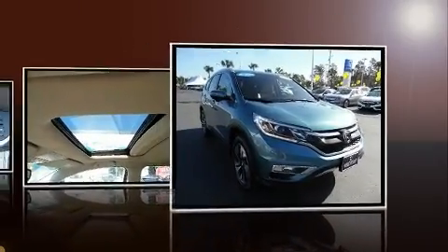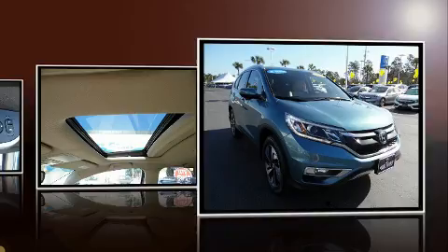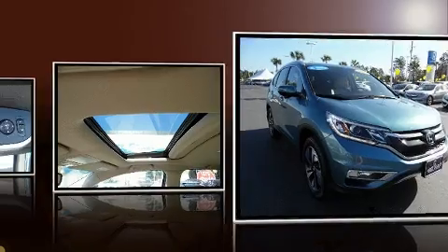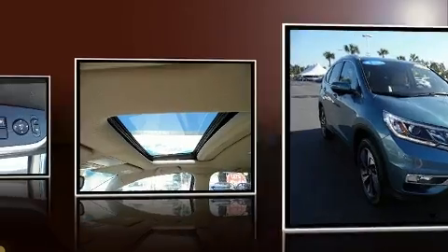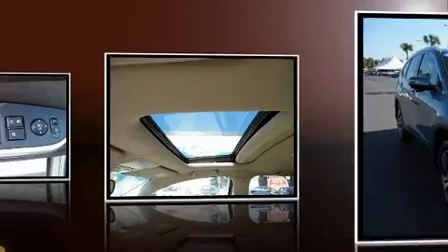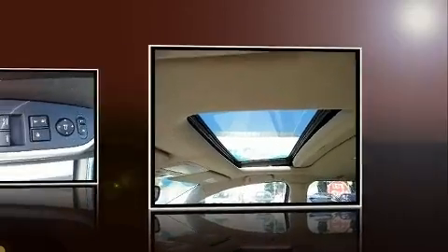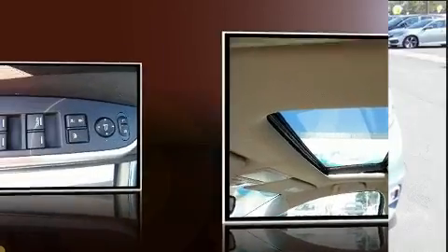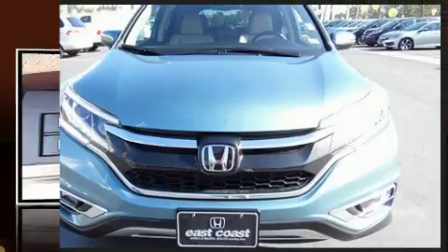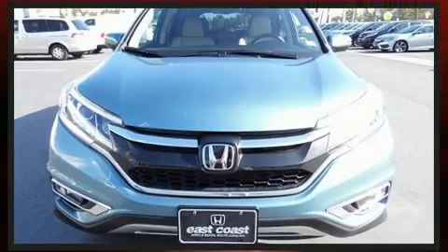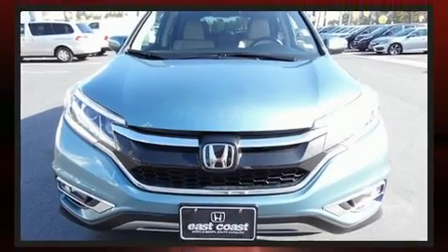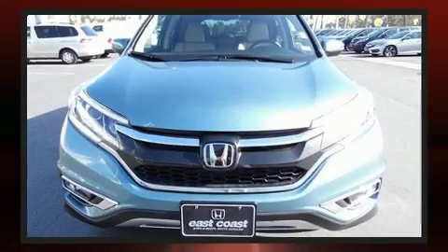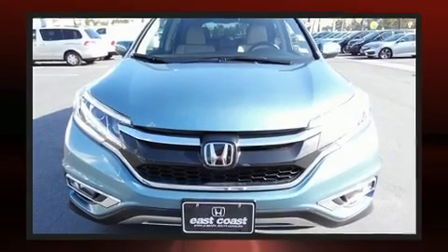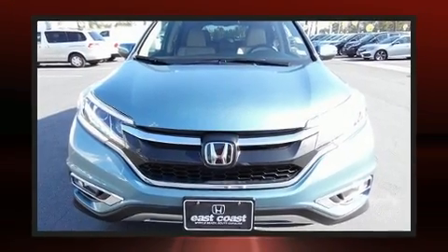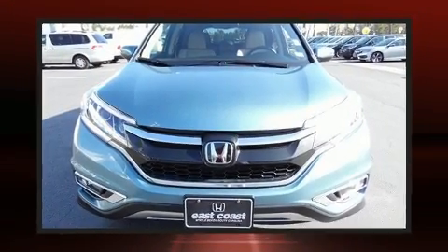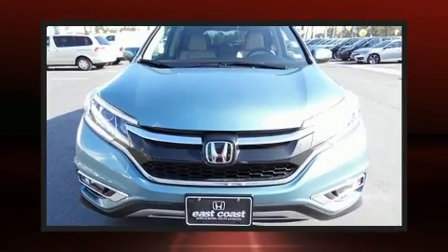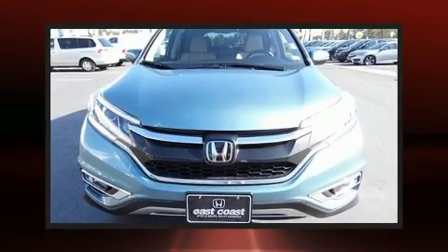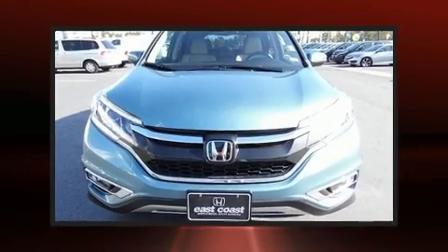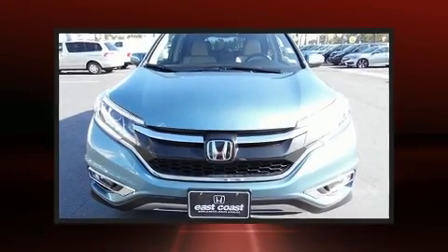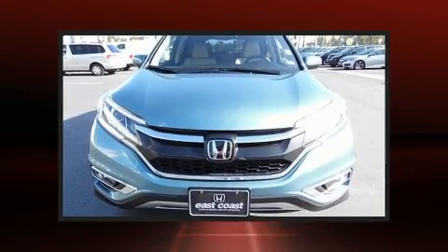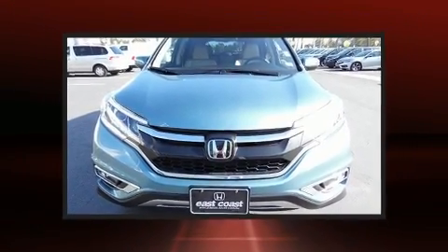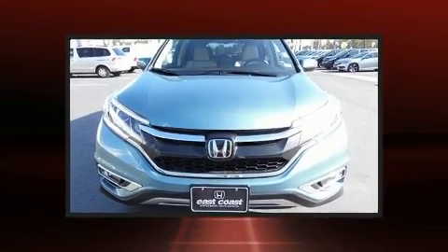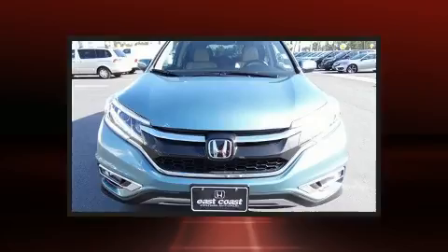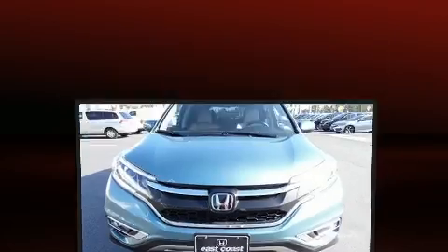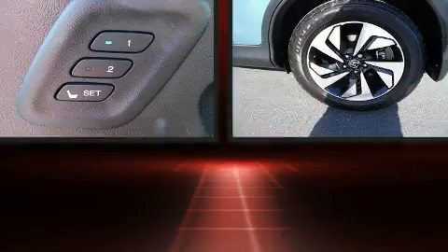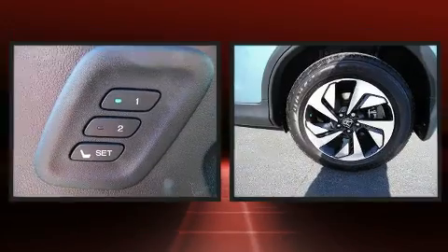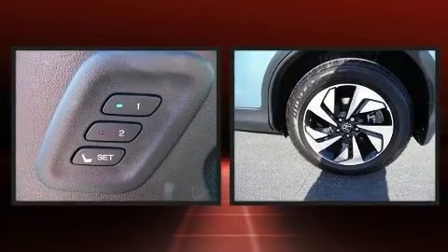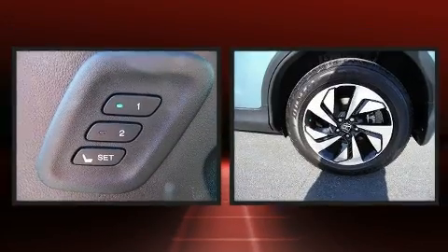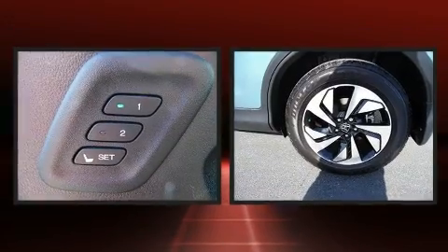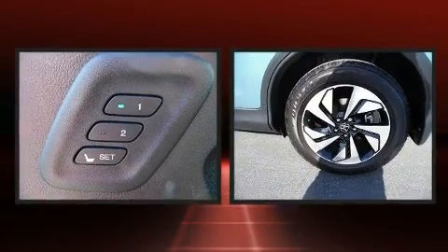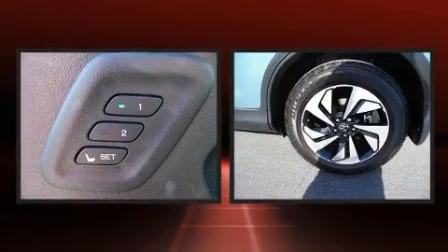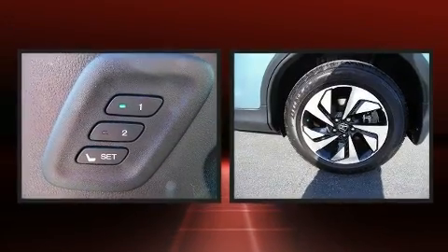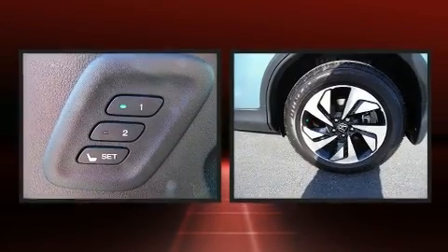Top features include front fog lights, a trip computer, a power rear cargo door, and remote keyless entry.